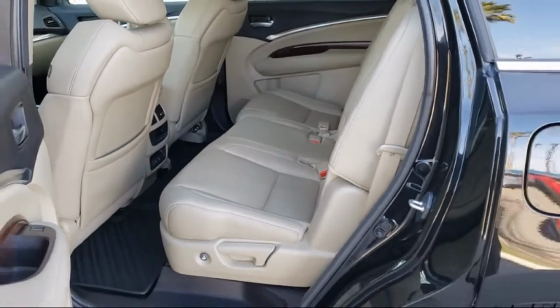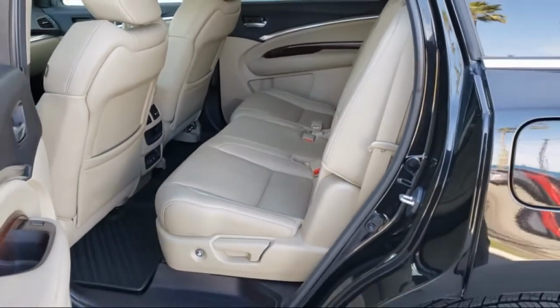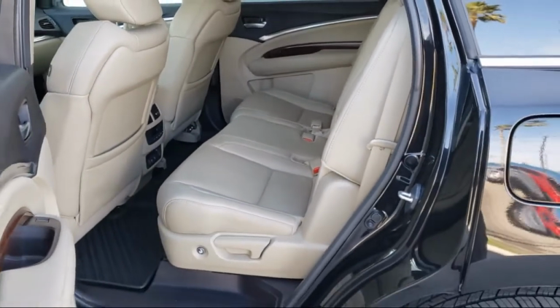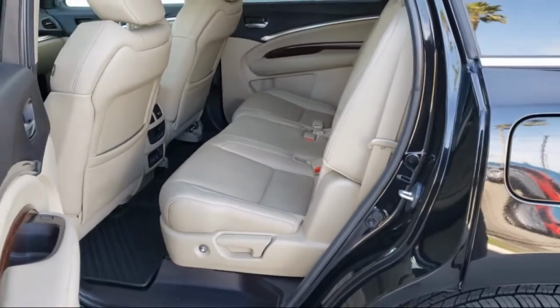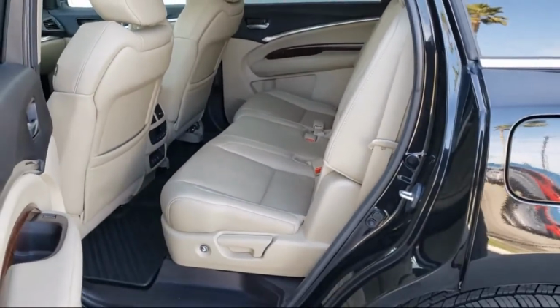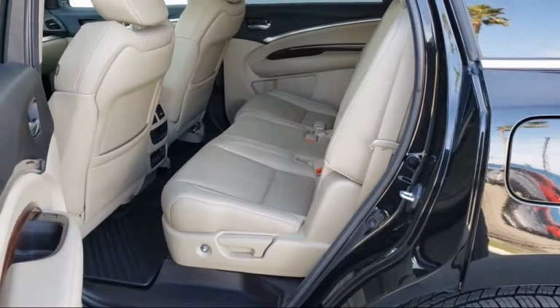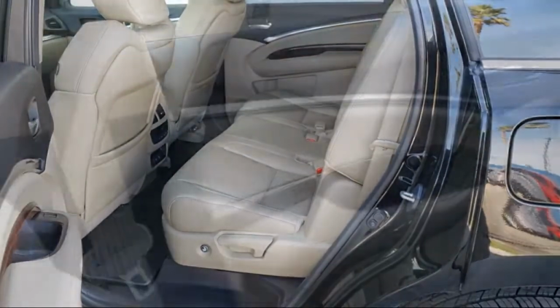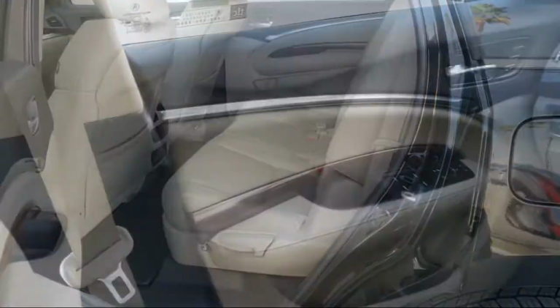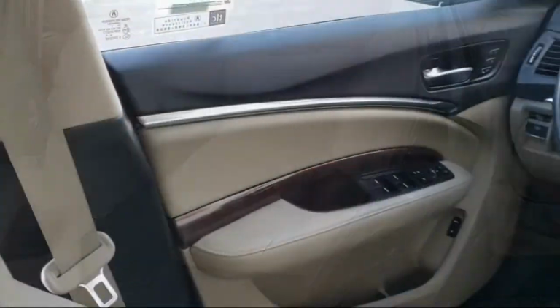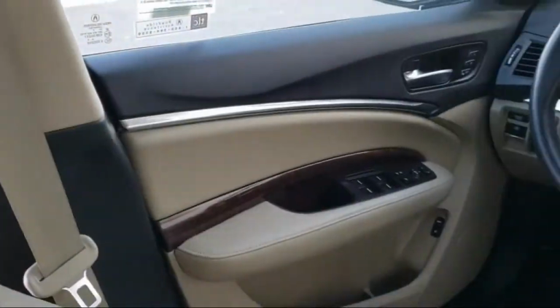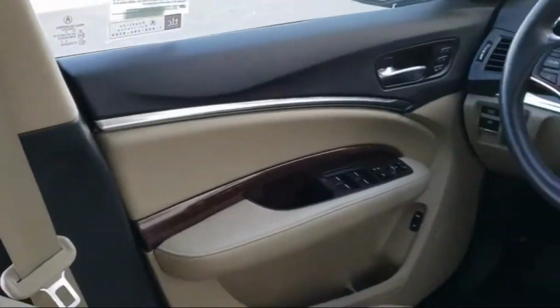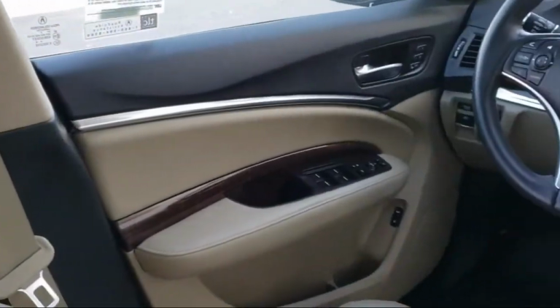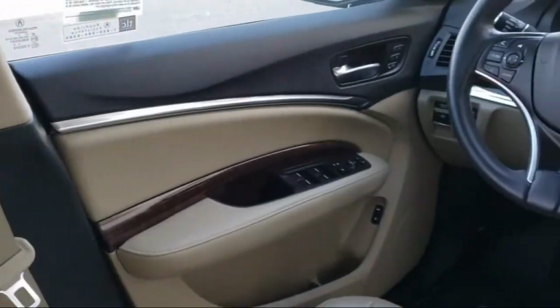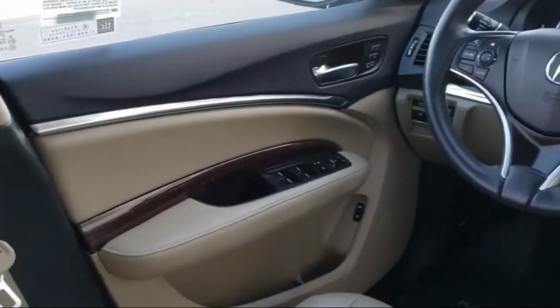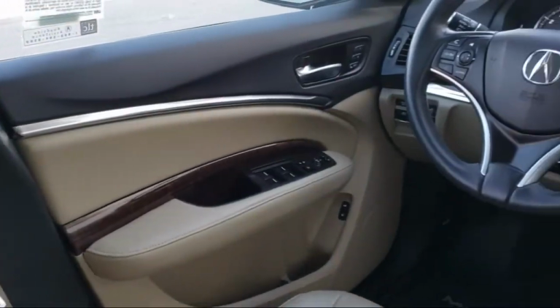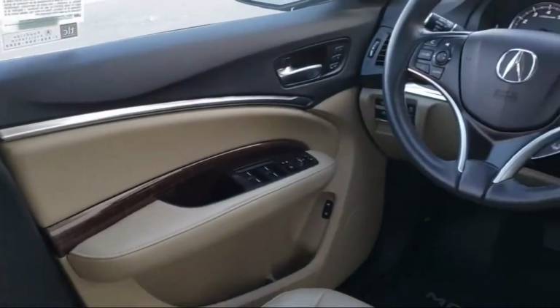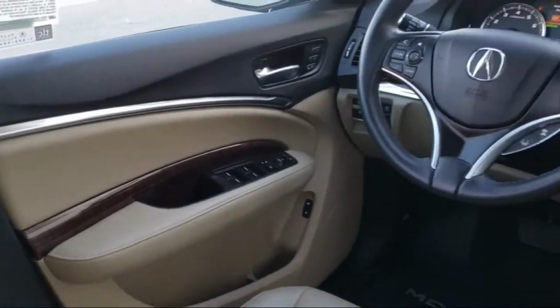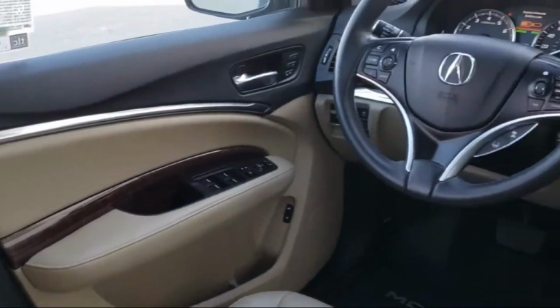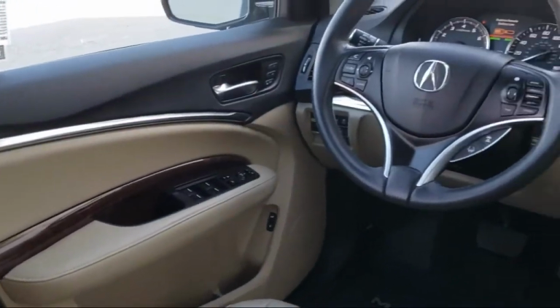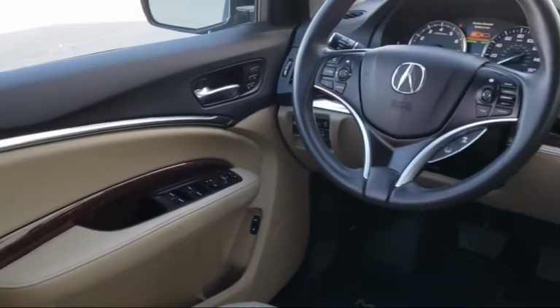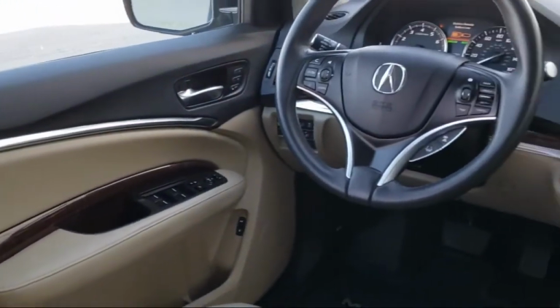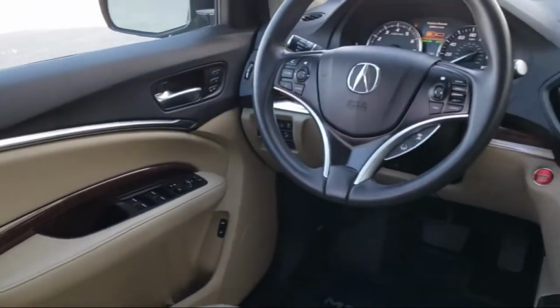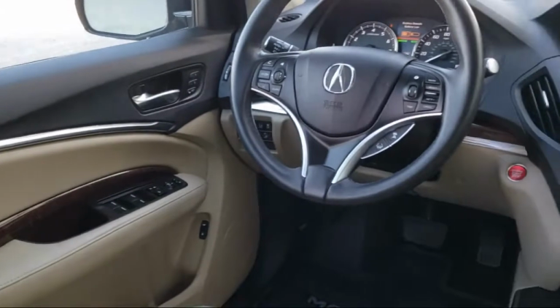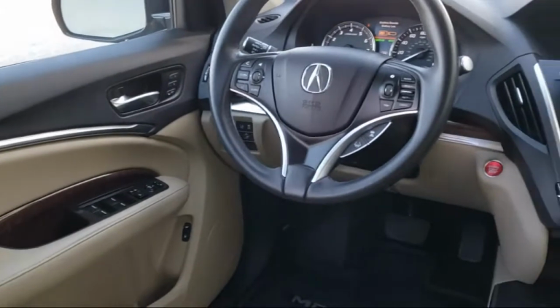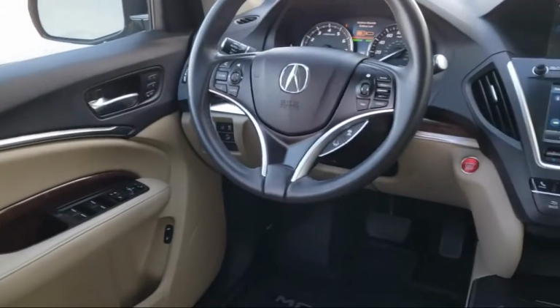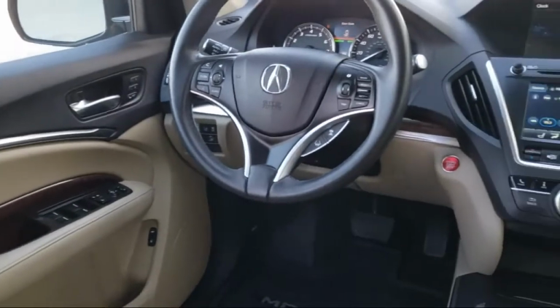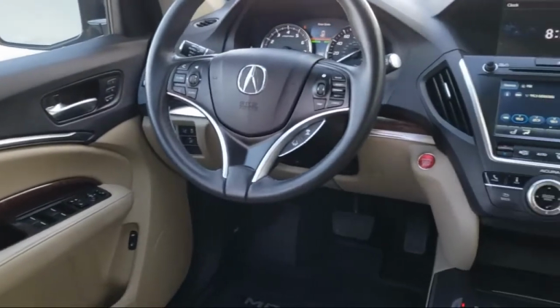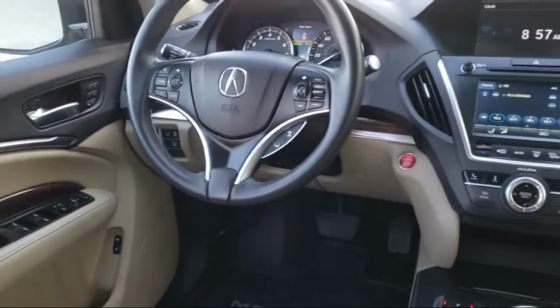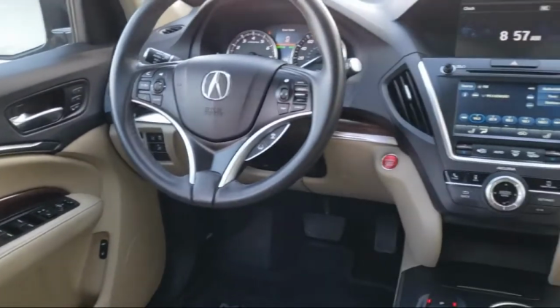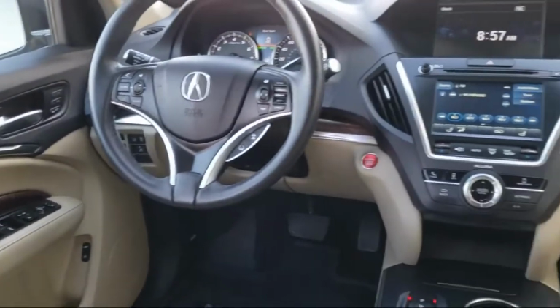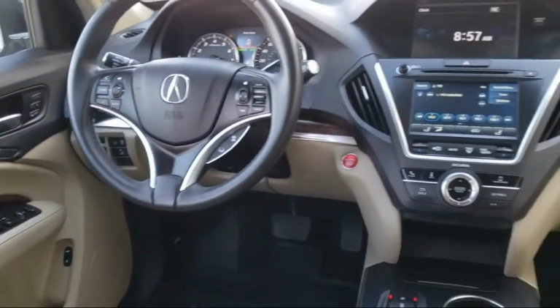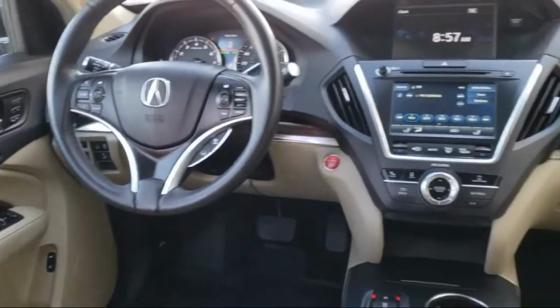Family Motors Acura is located at 4625 Weibel Road in Bakersfield.